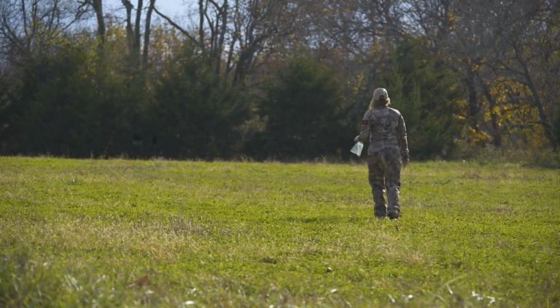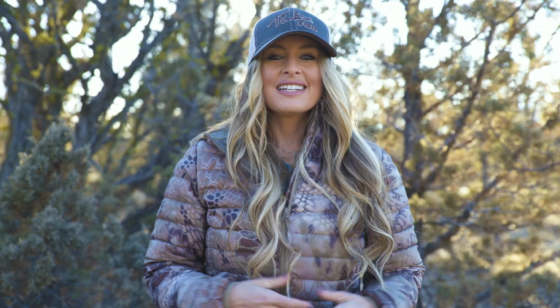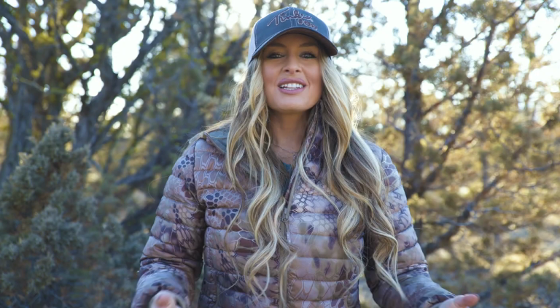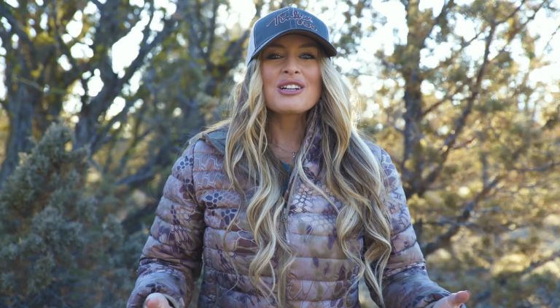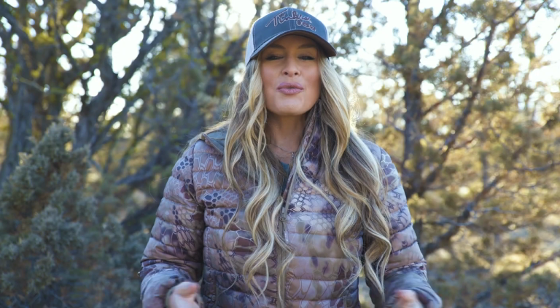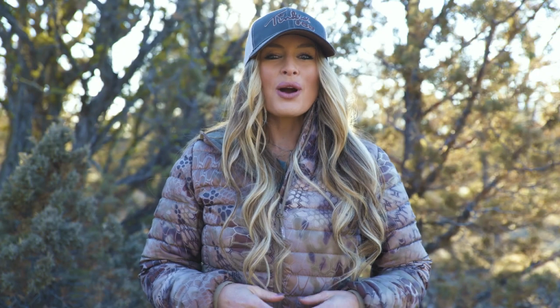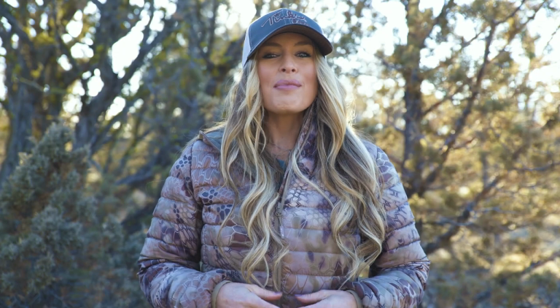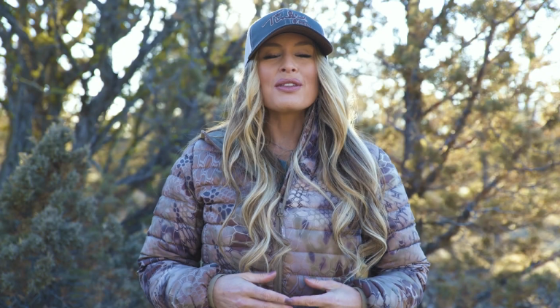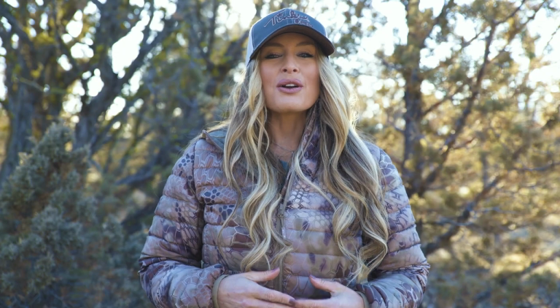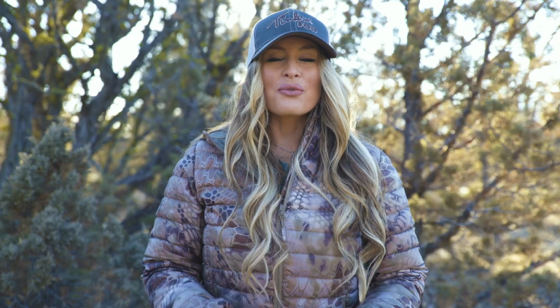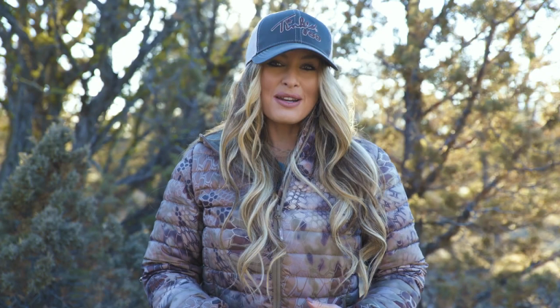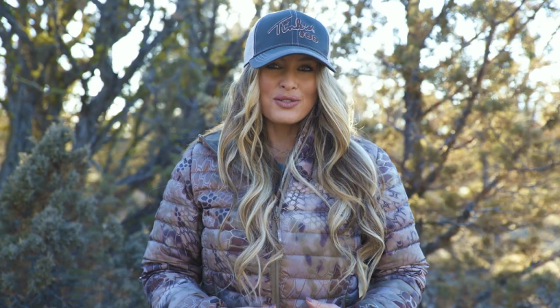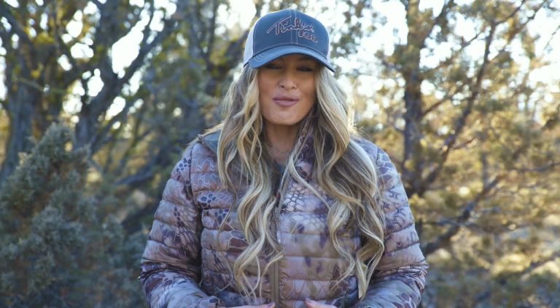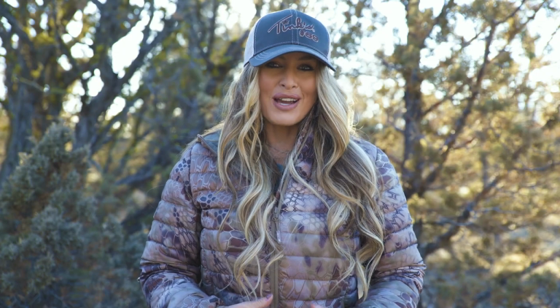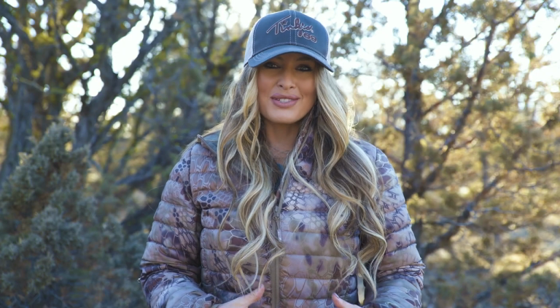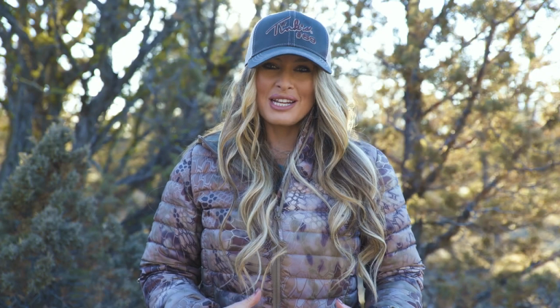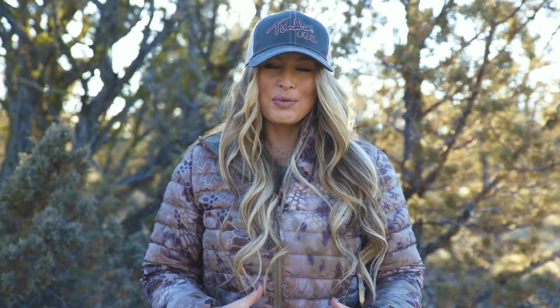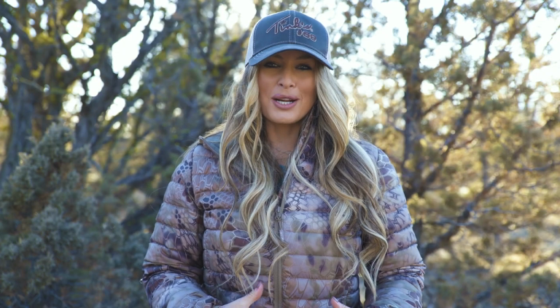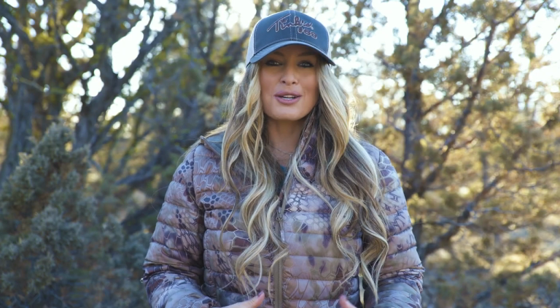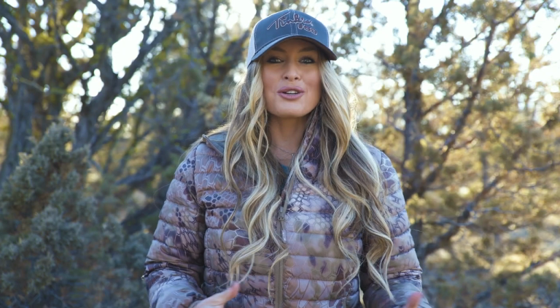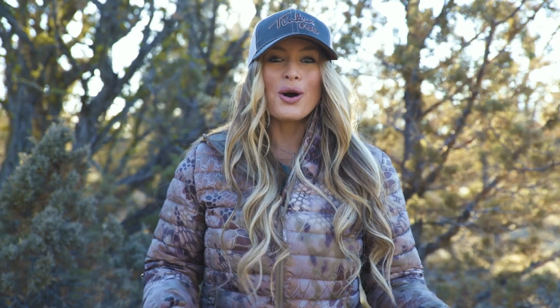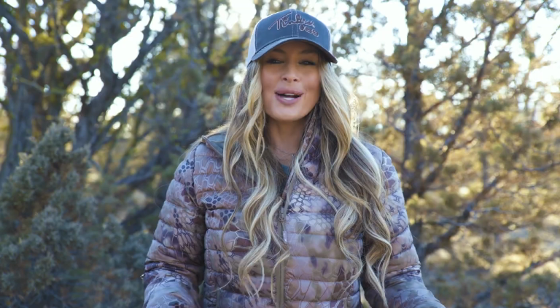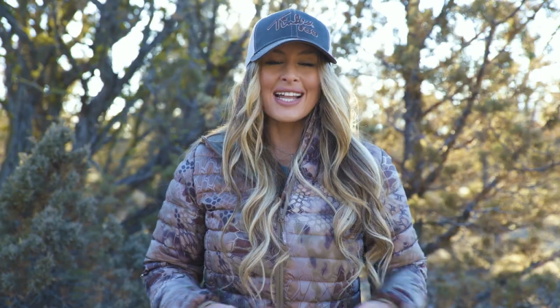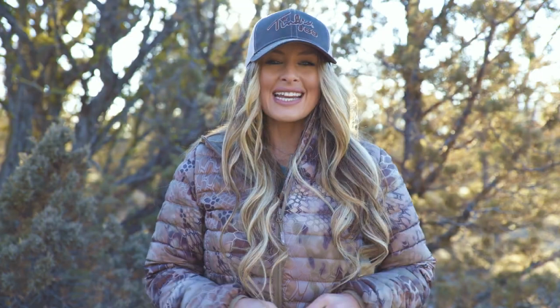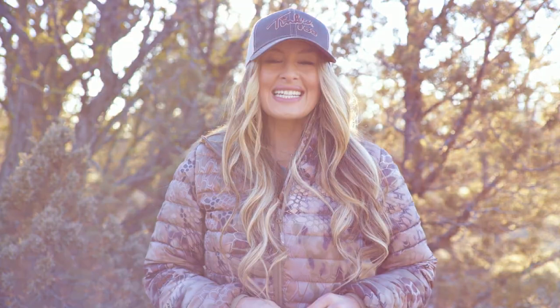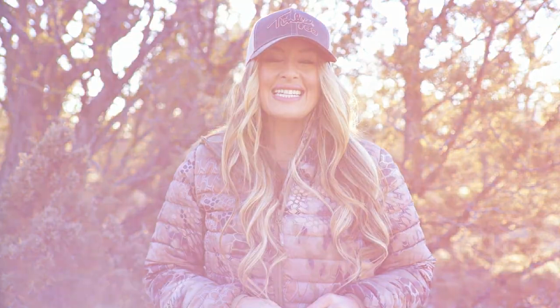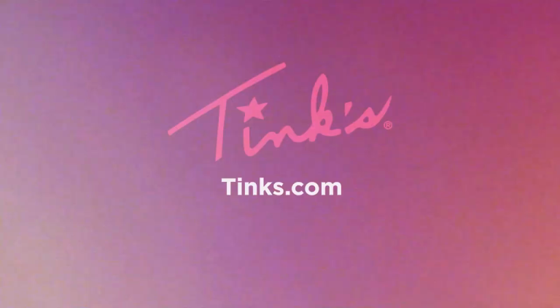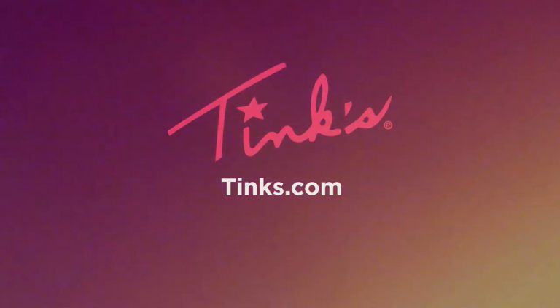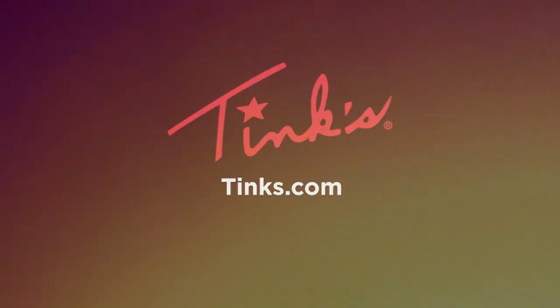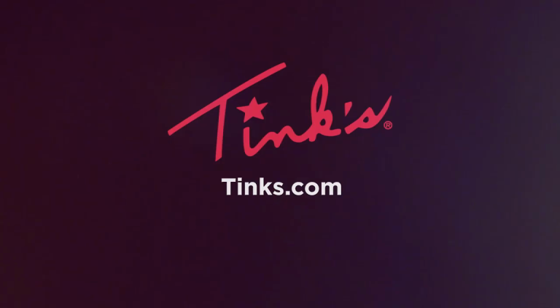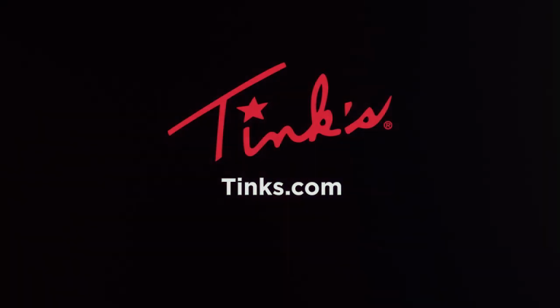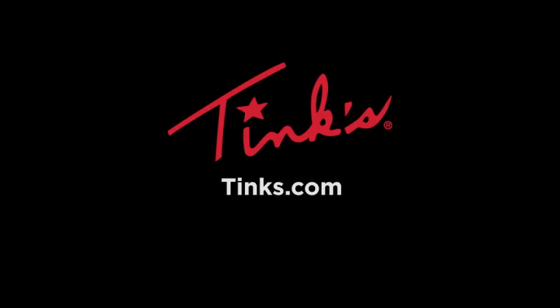To learn more about the great assortment of Tink's products, go online to Tink's.com.